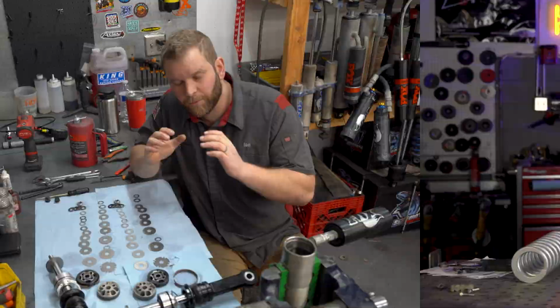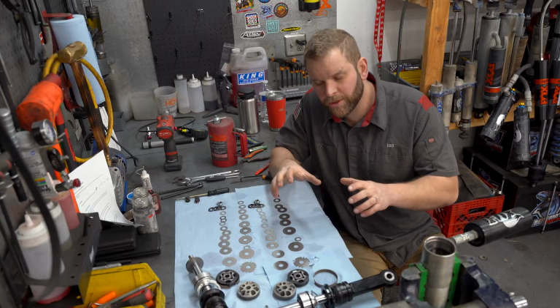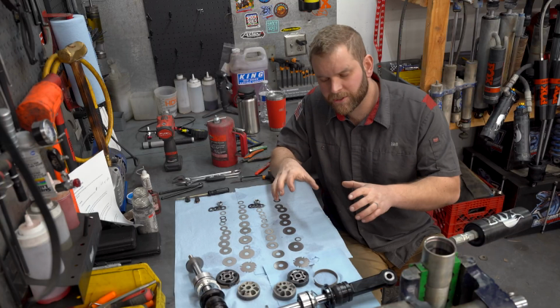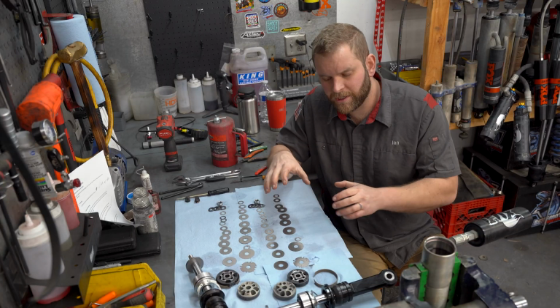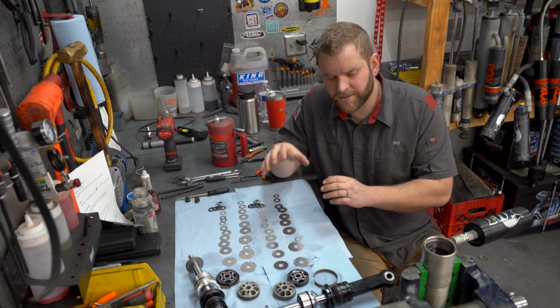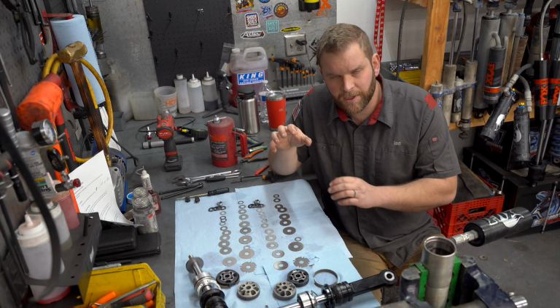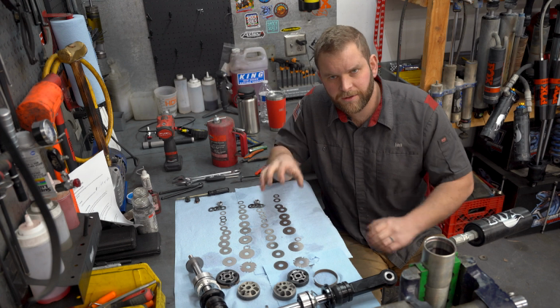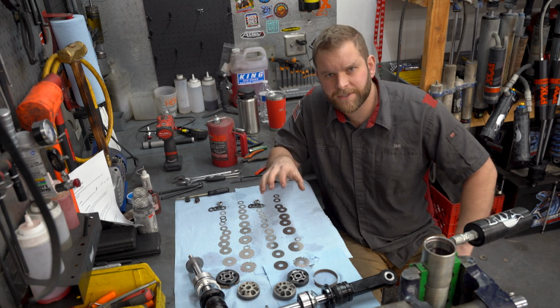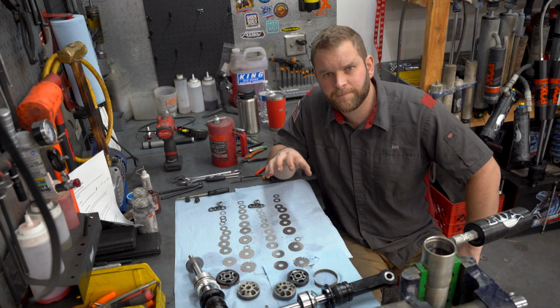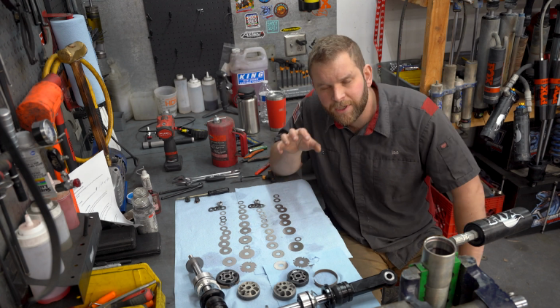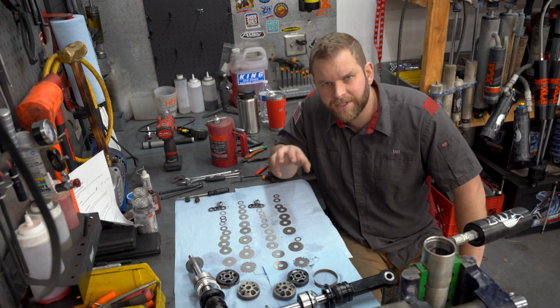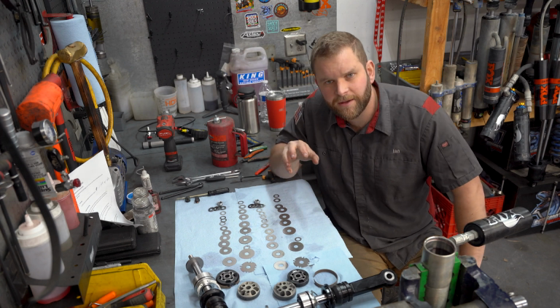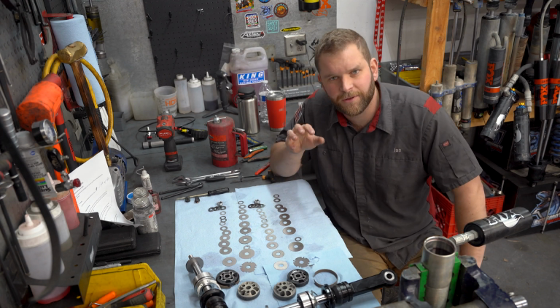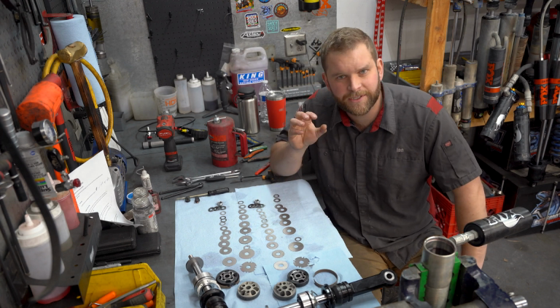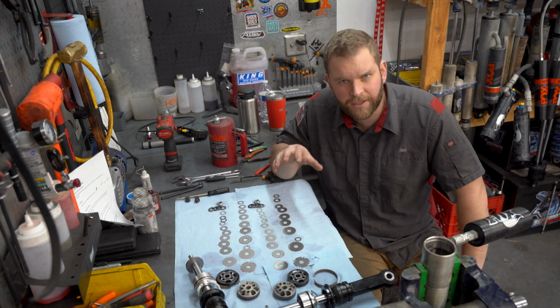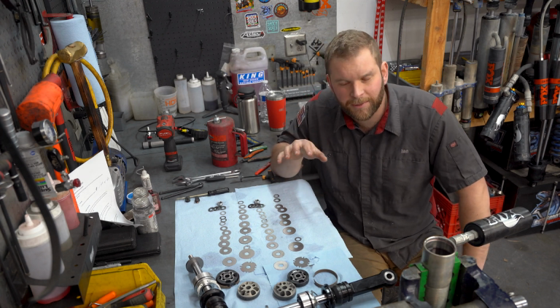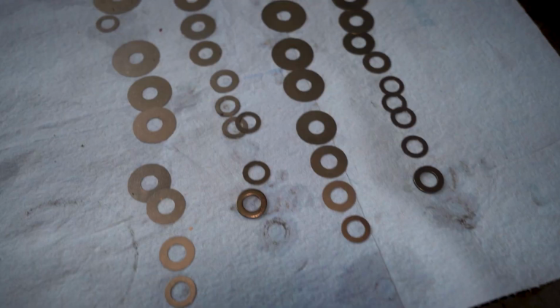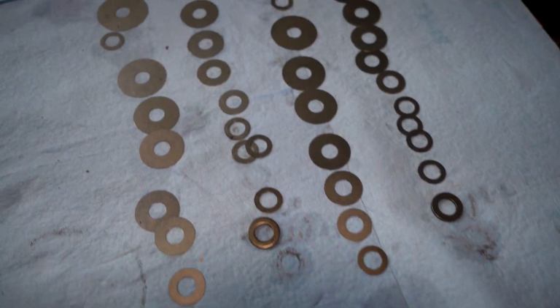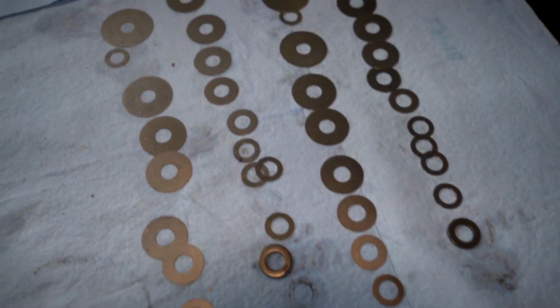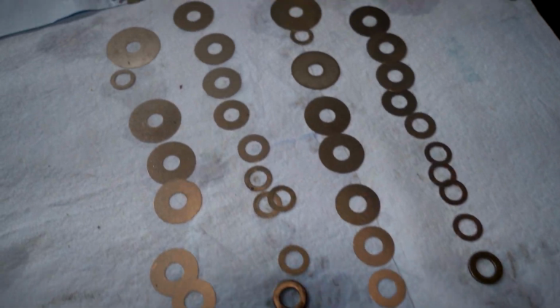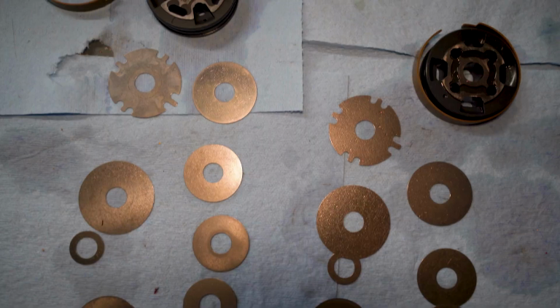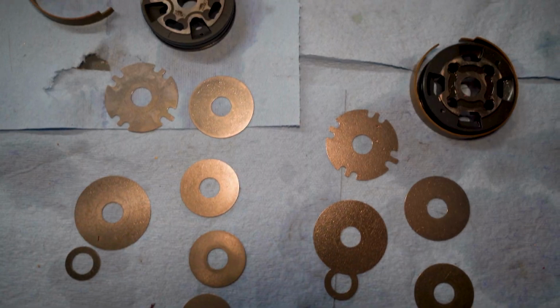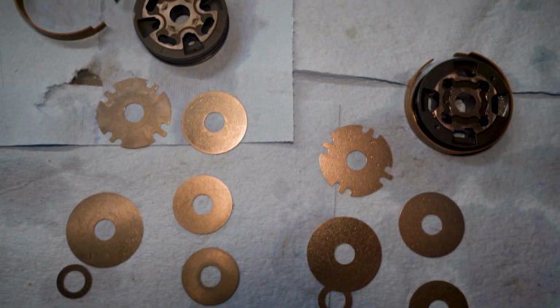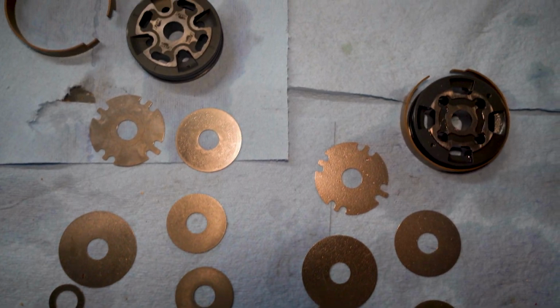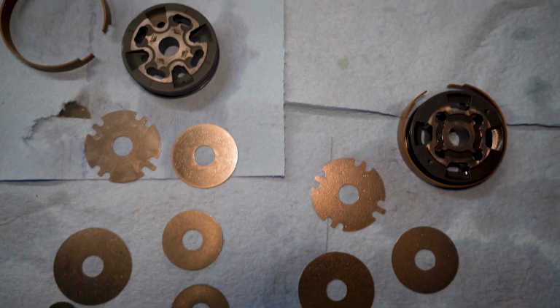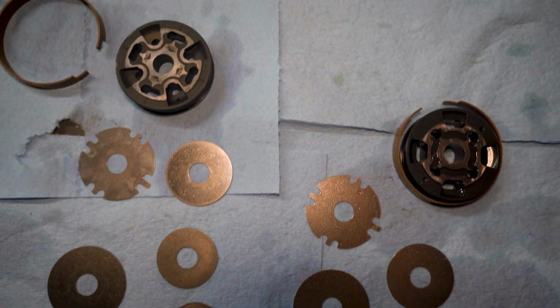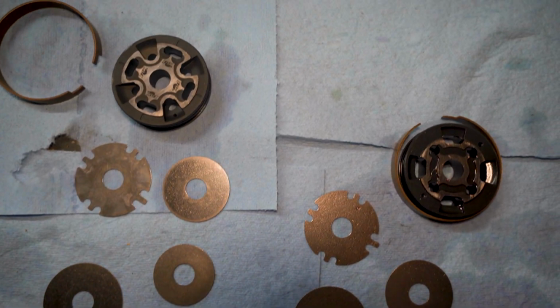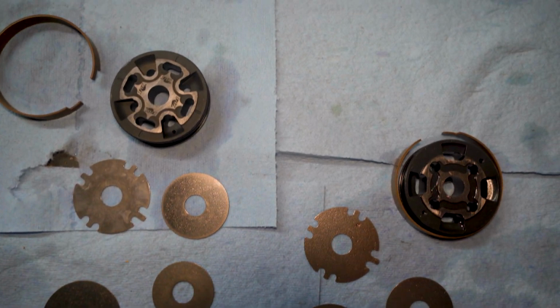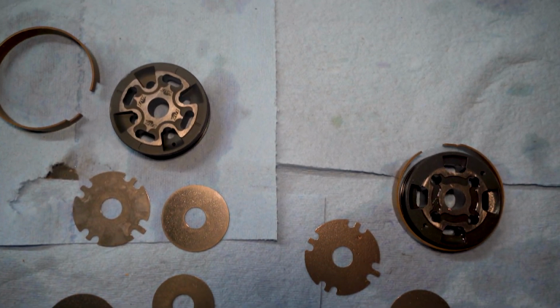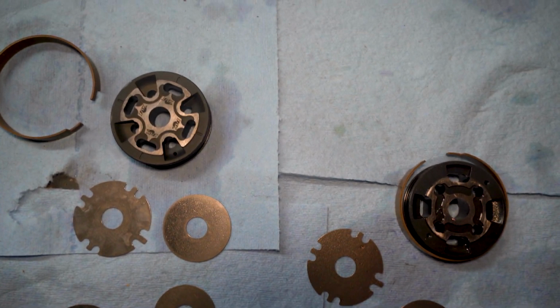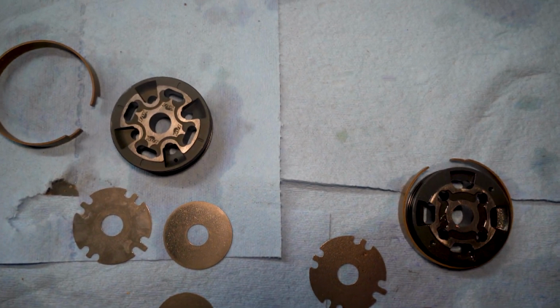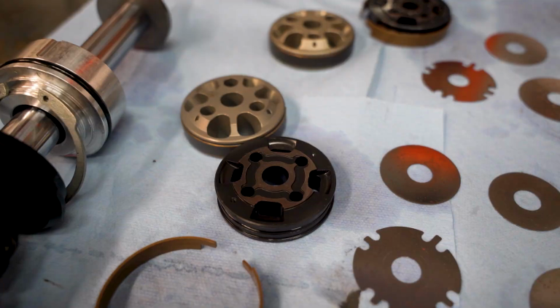I really wish it was, but all this is preset for the 600 pound springs that the kit comes with — or at least that's what they claim.